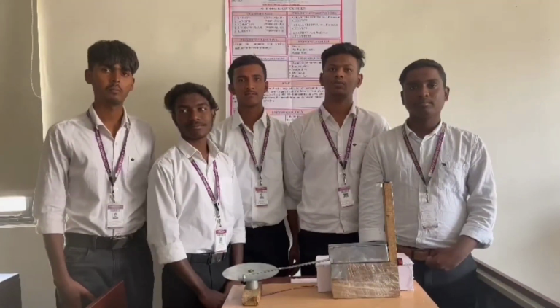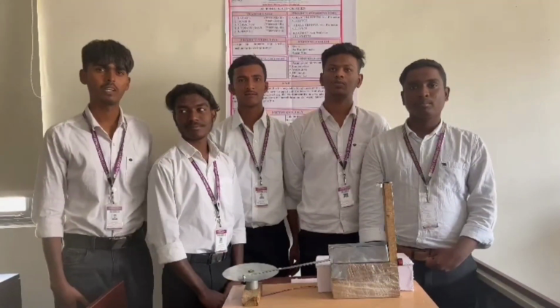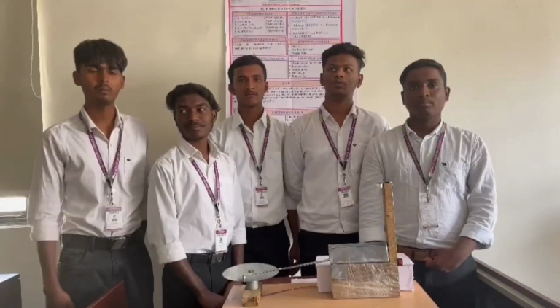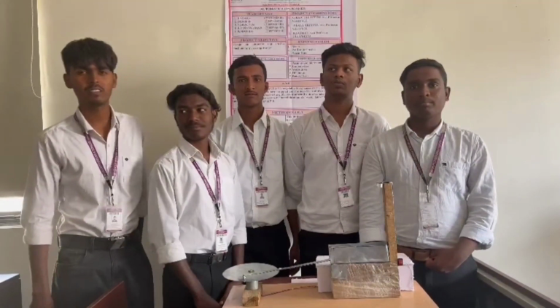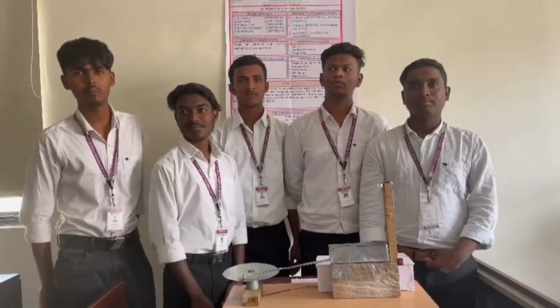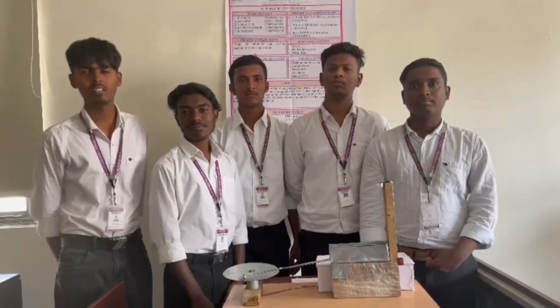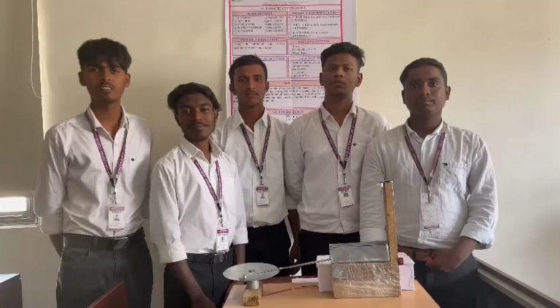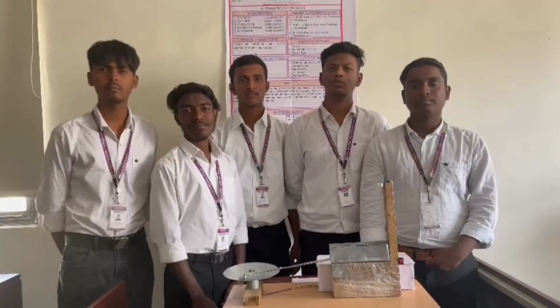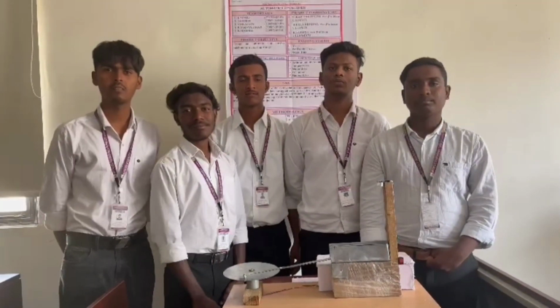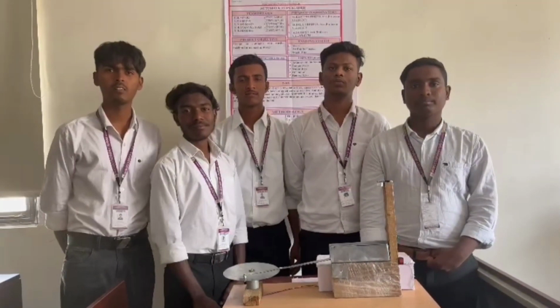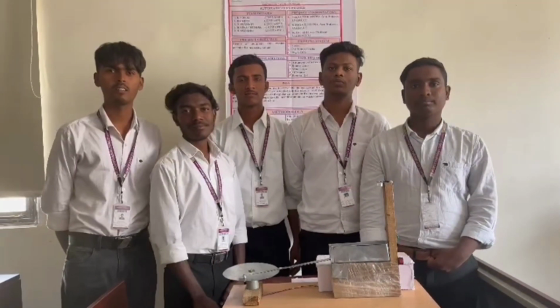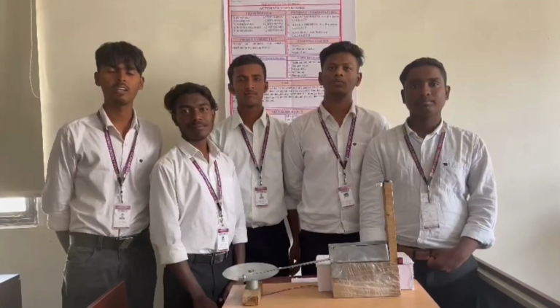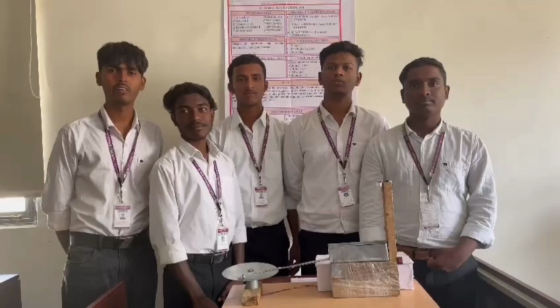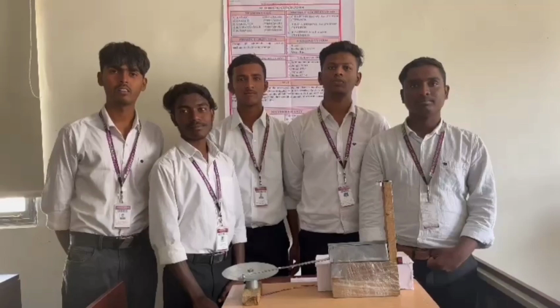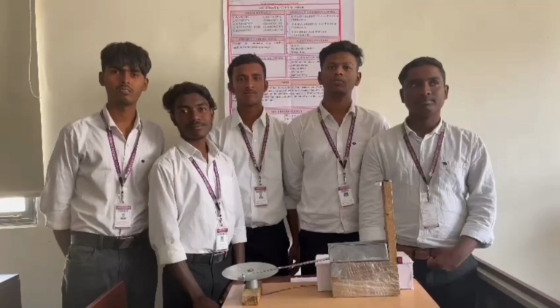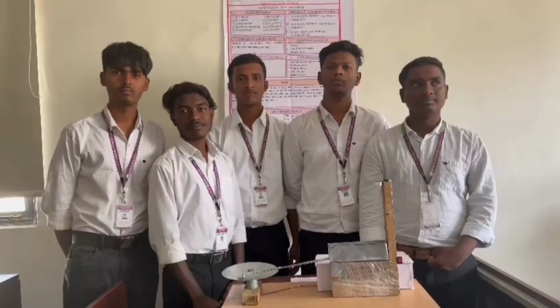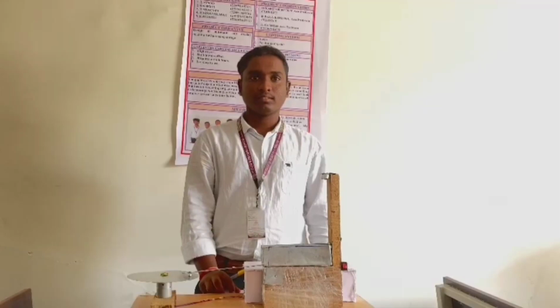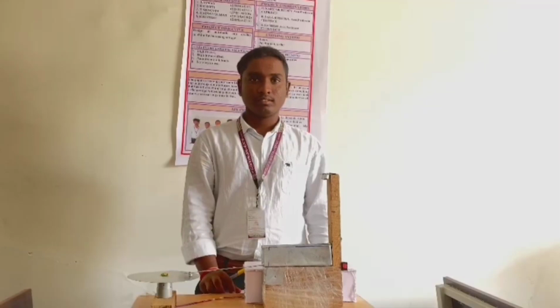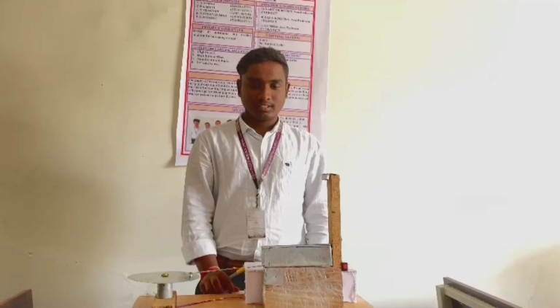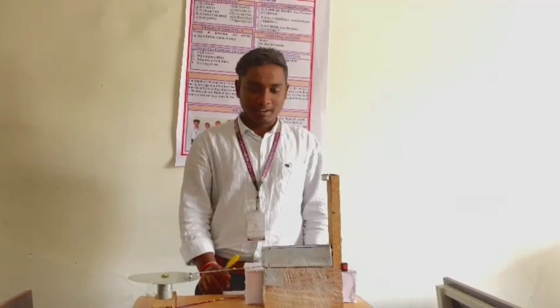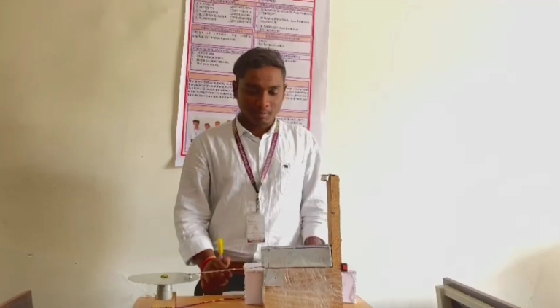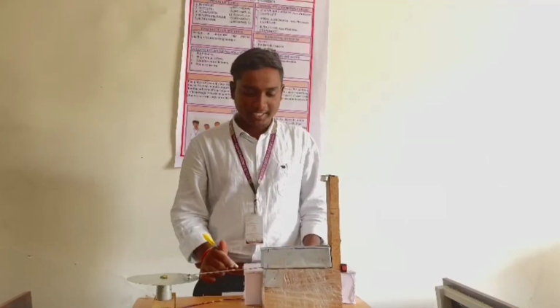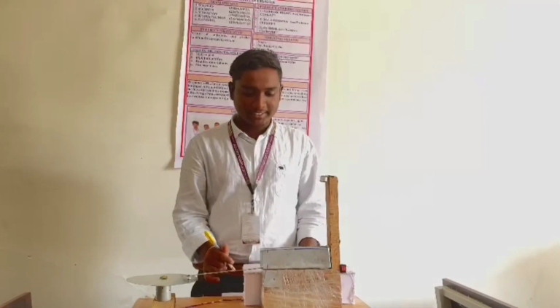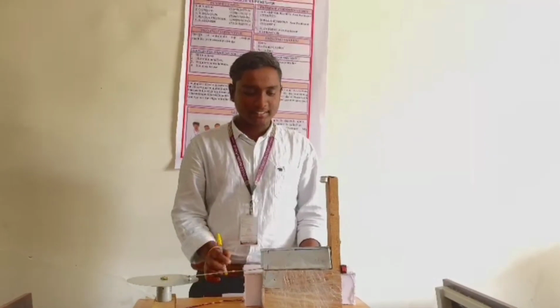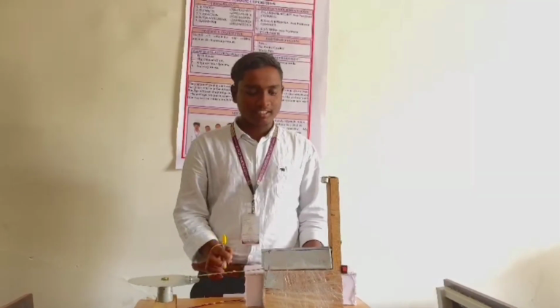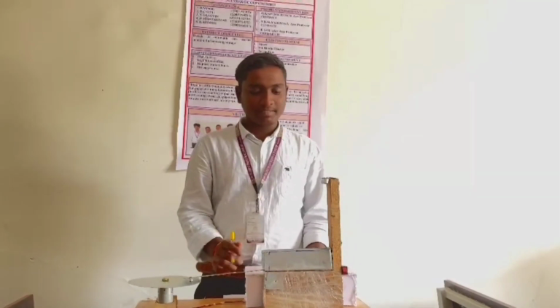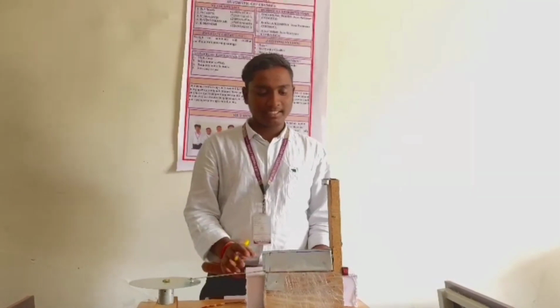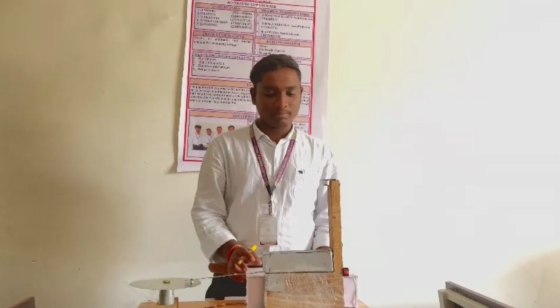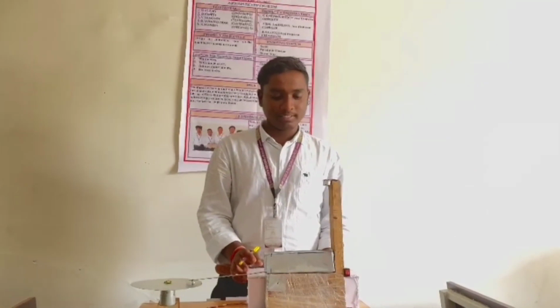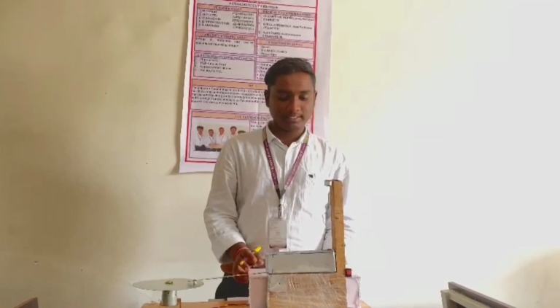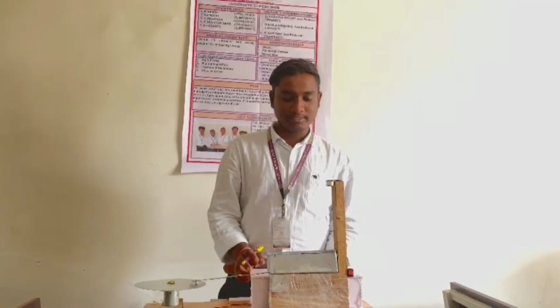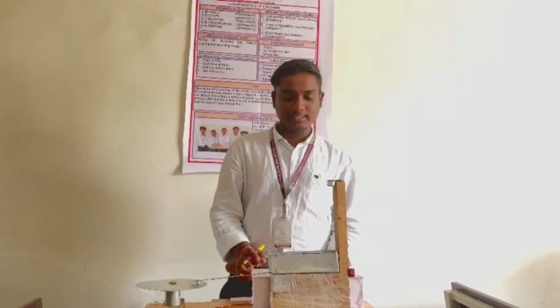My name is K. Manish, 311. Our project is Automatic Cup Pressure Machine.